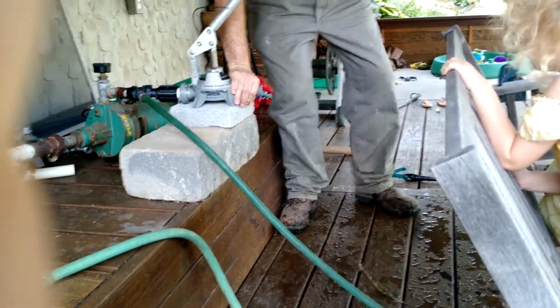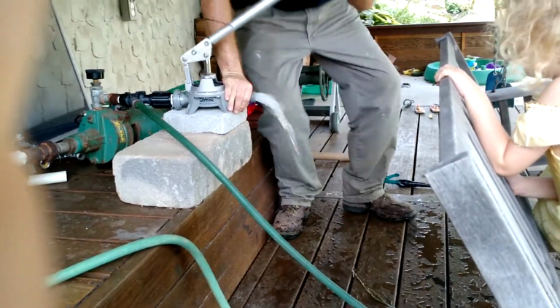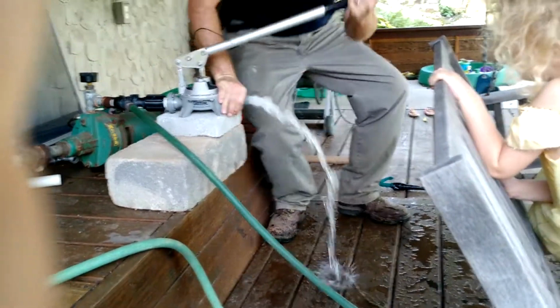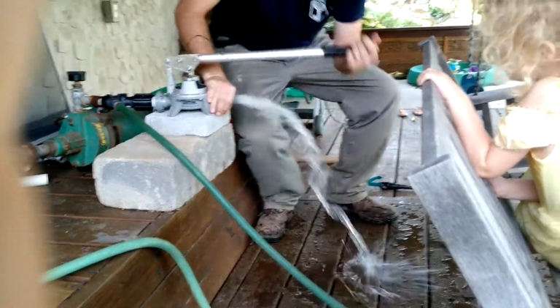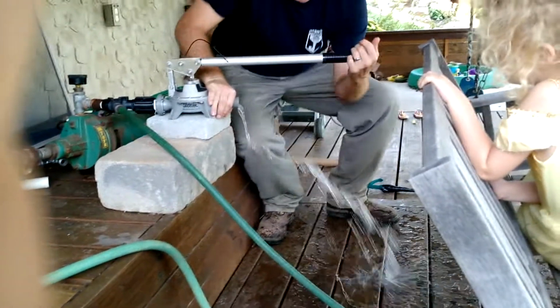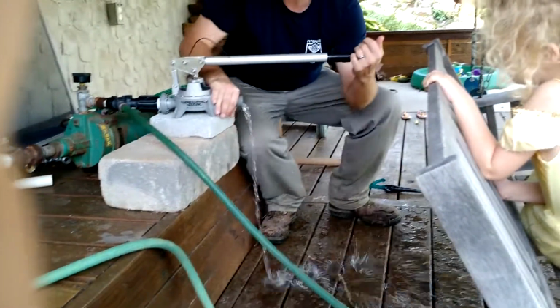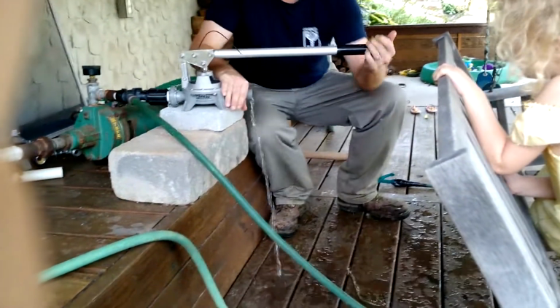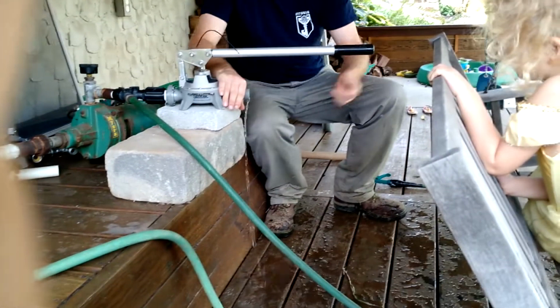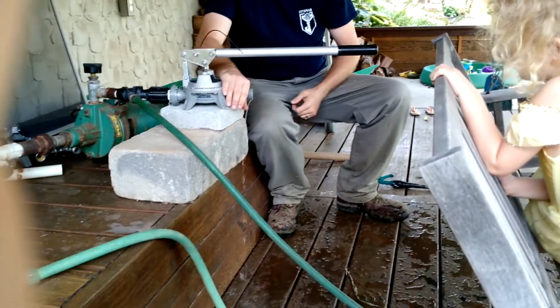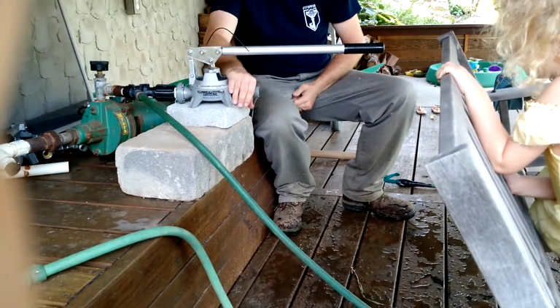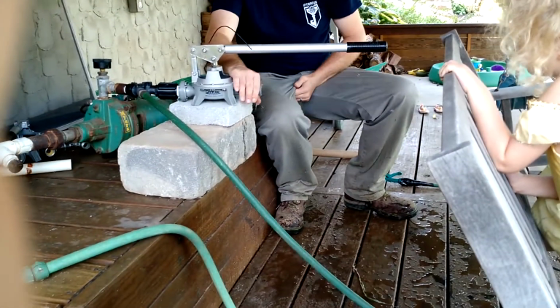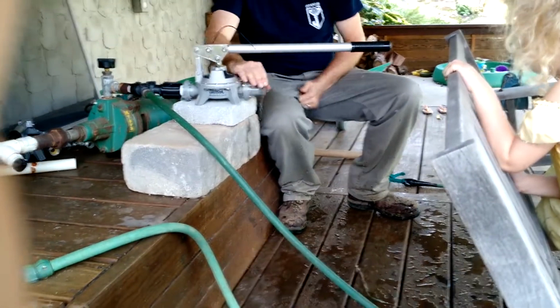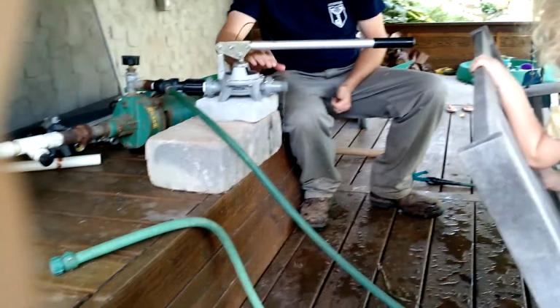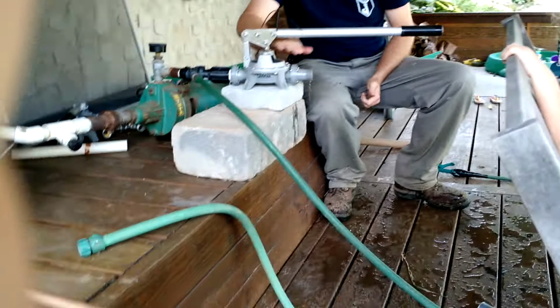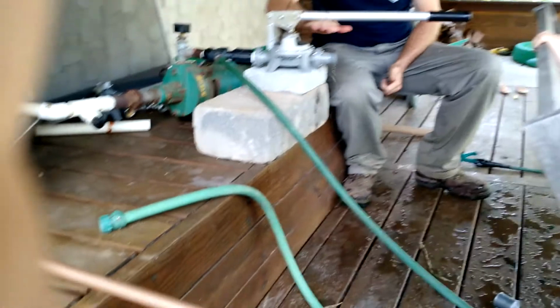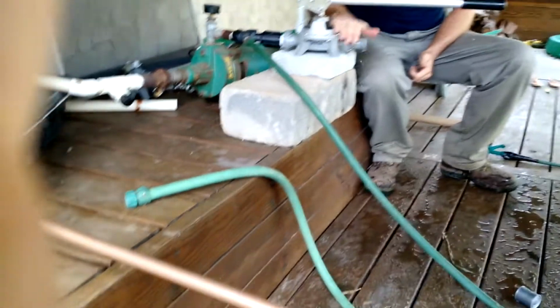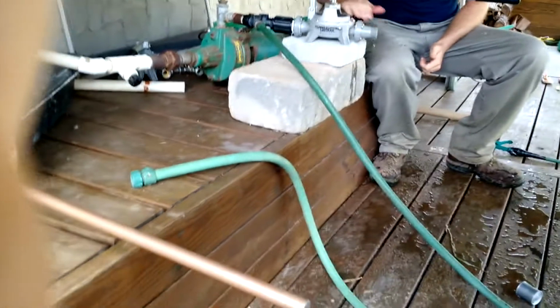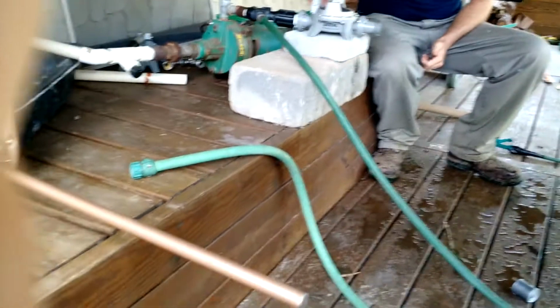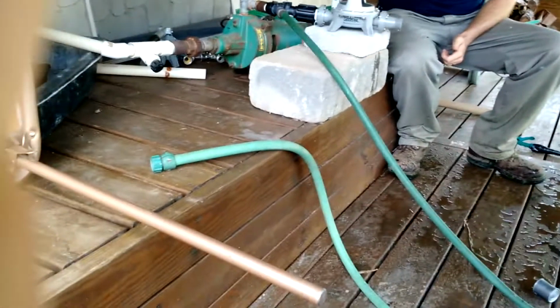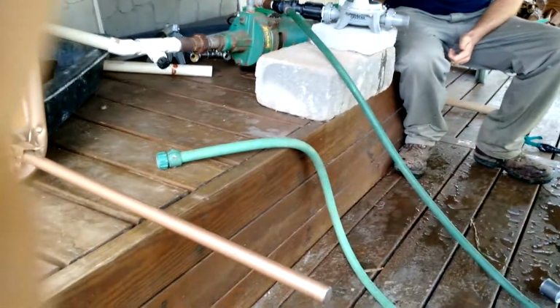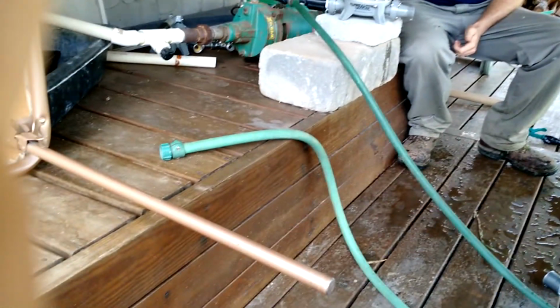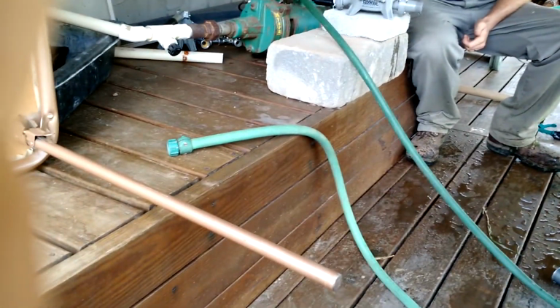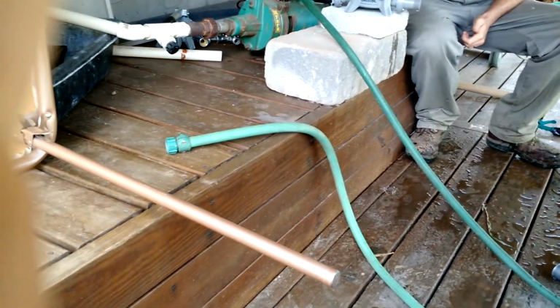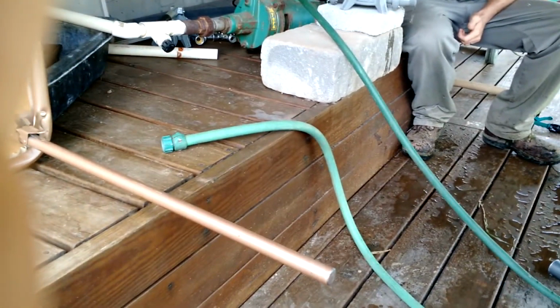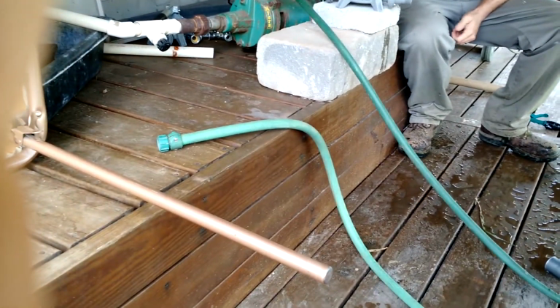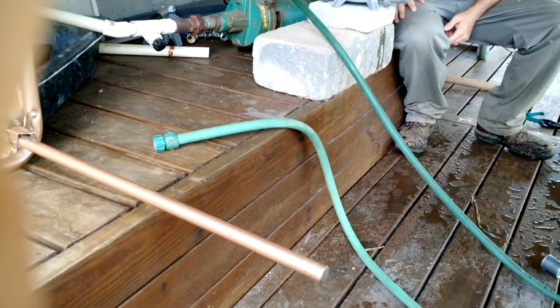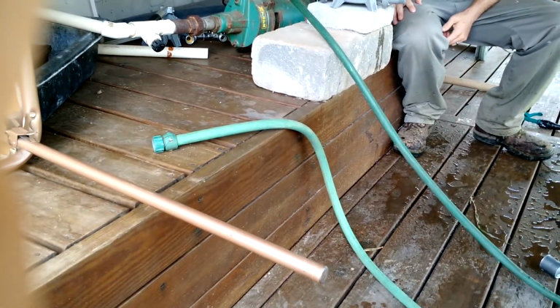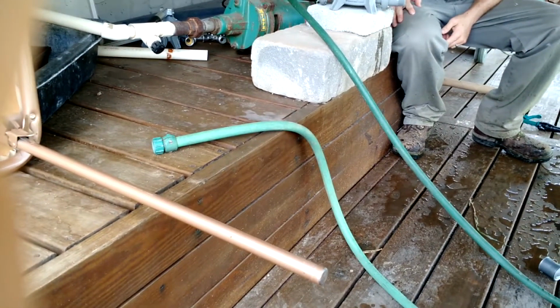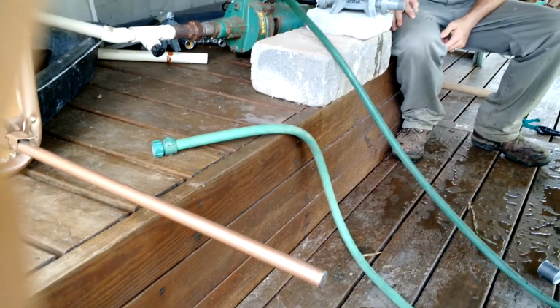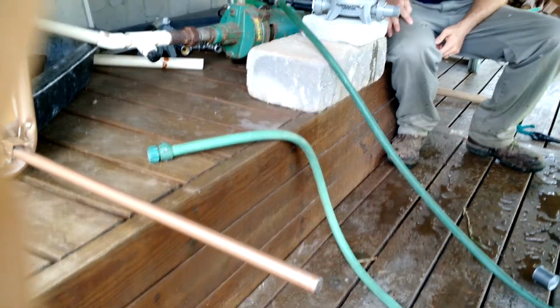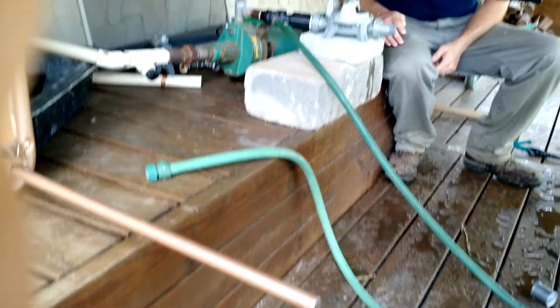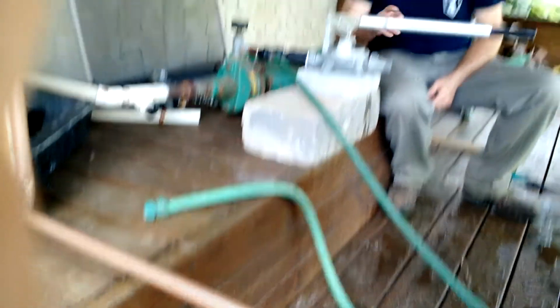All right, now the pump is primed and we're ready to go. Thank you very much.